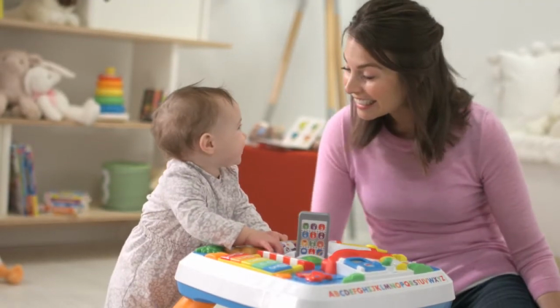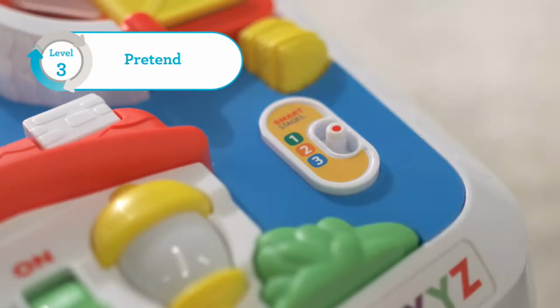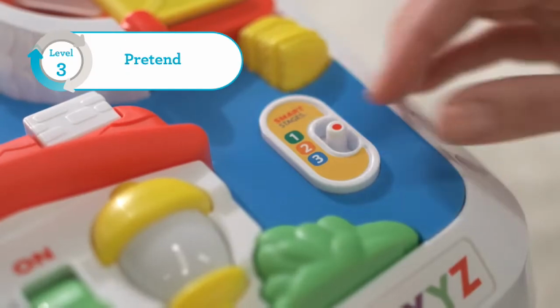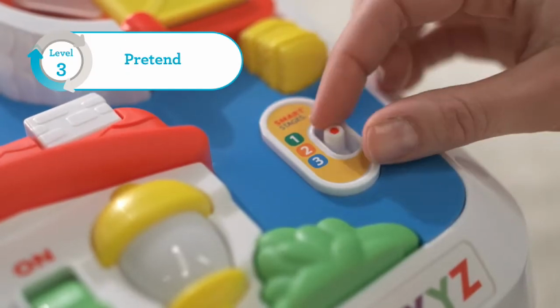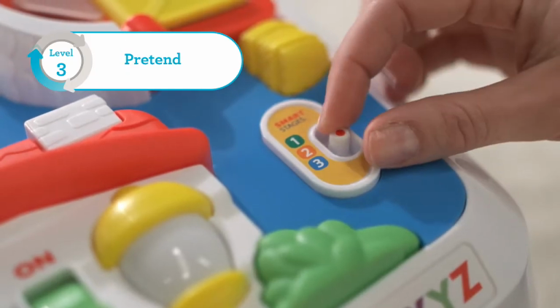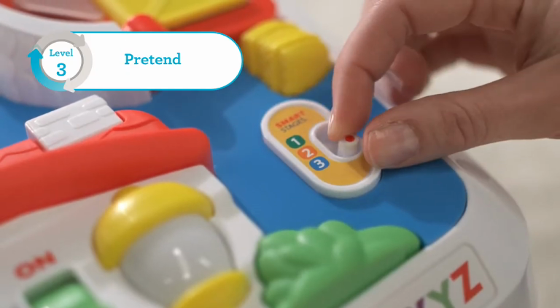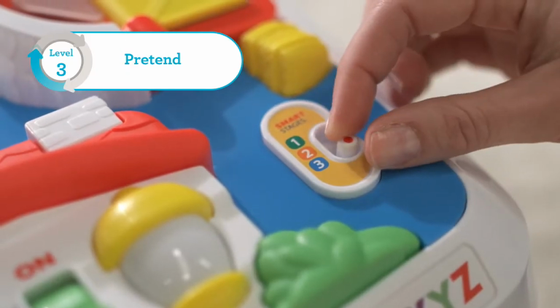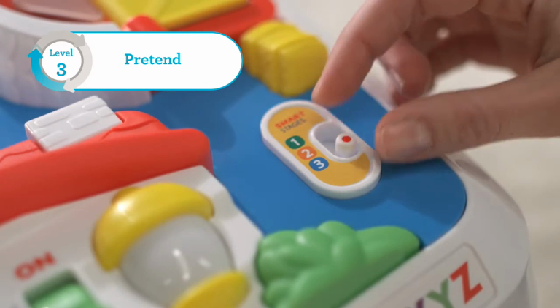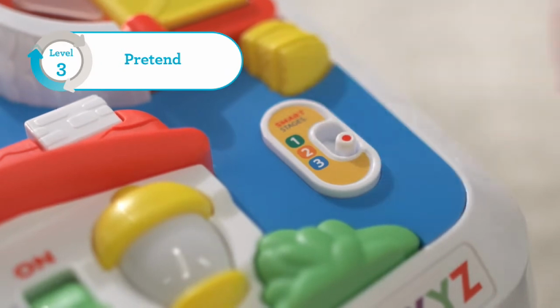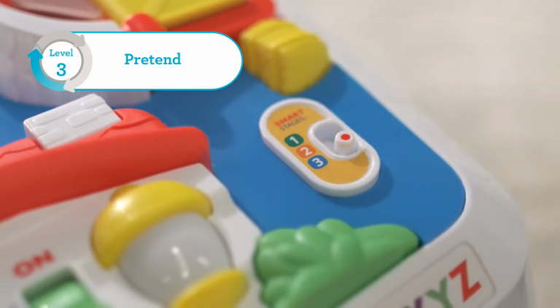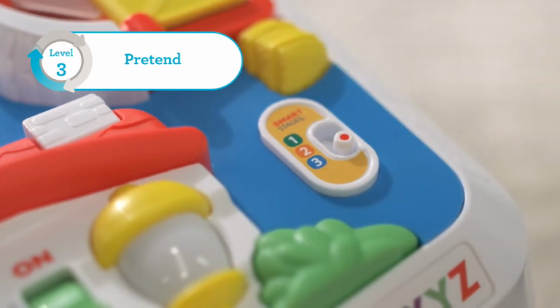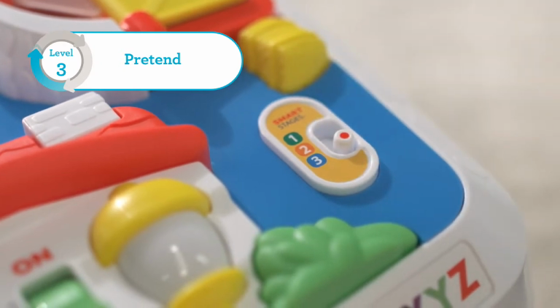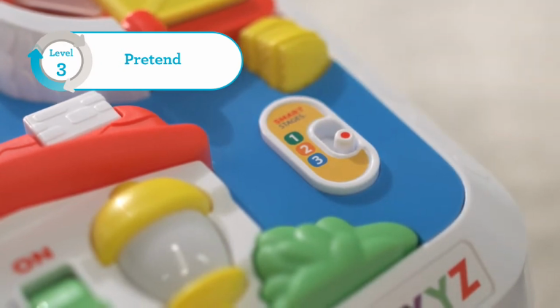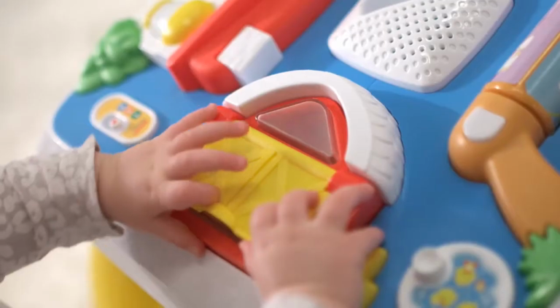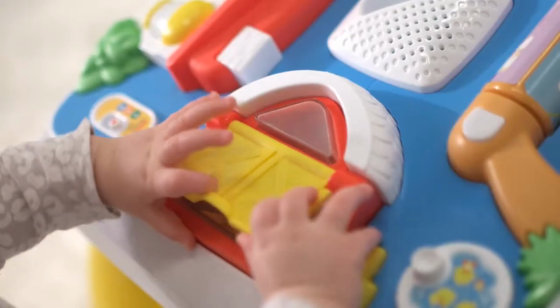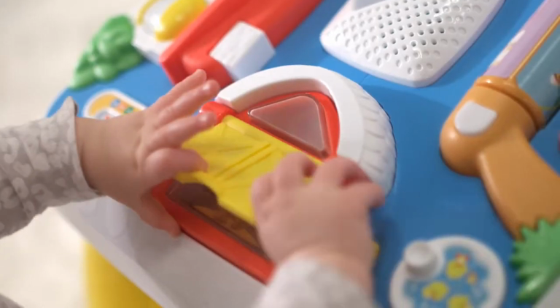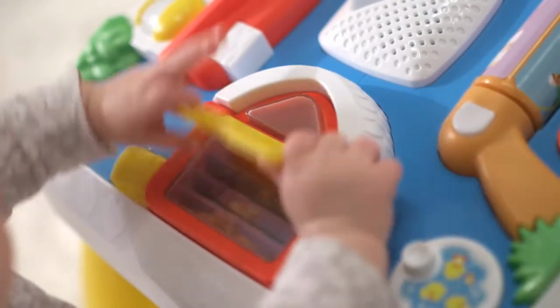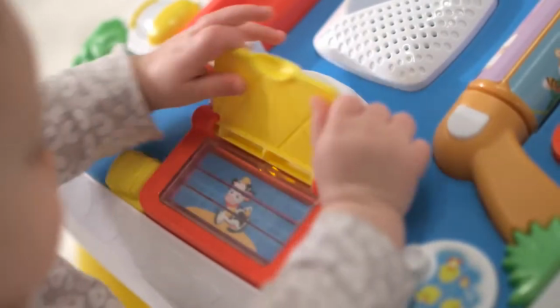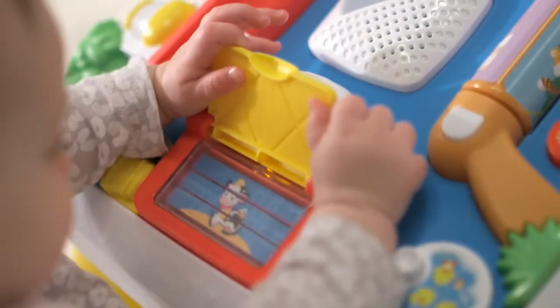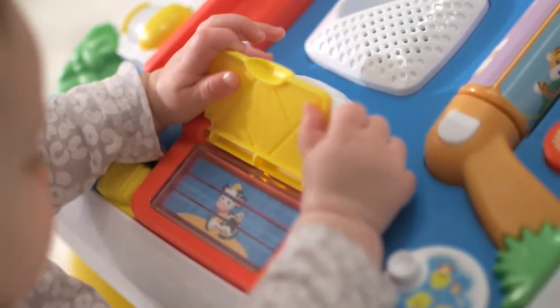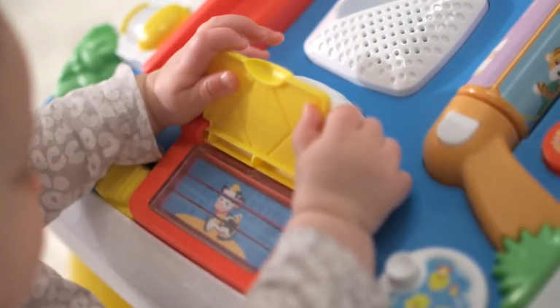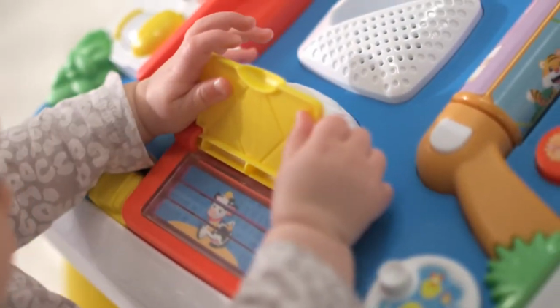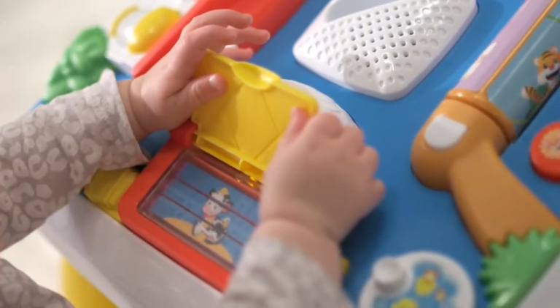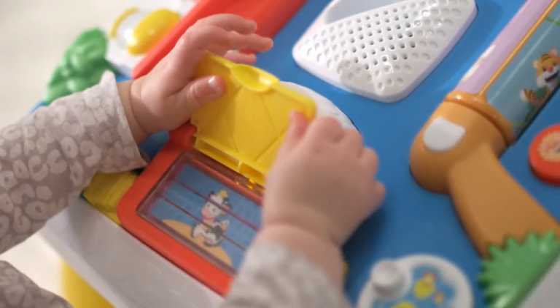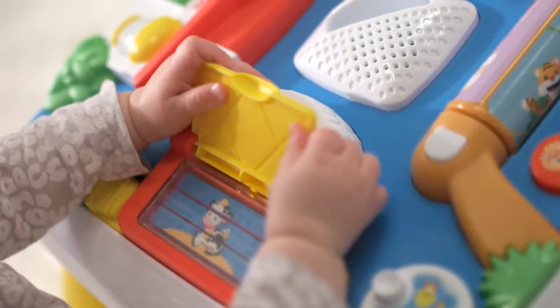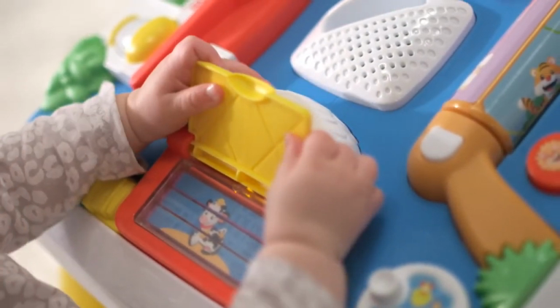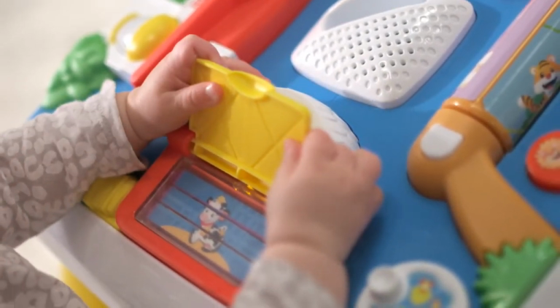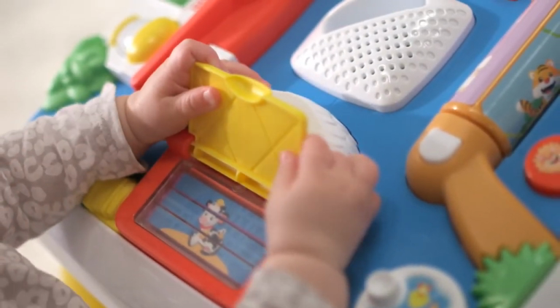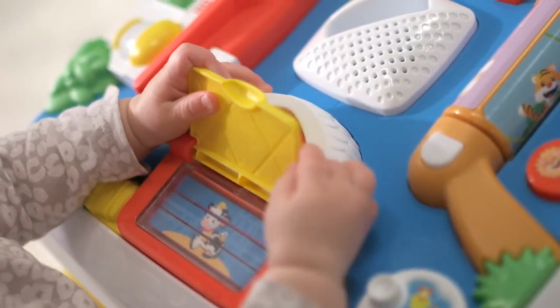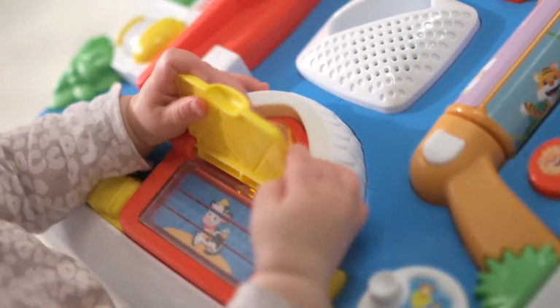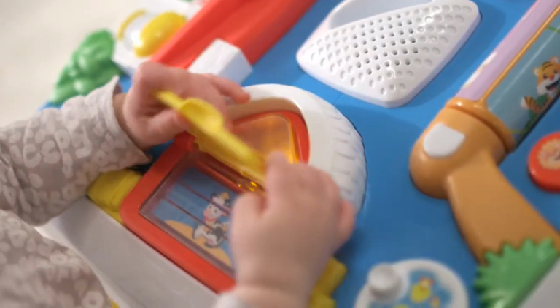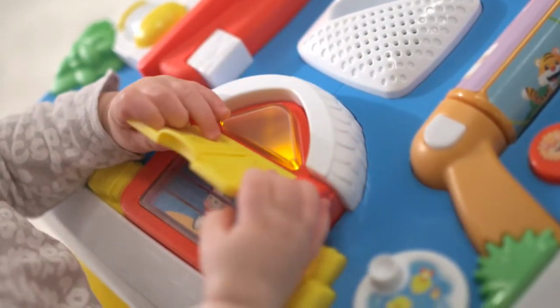Level 3 — Let's pretend. It's fun to pretend to be a cow.